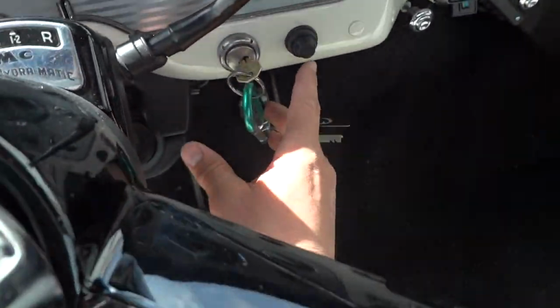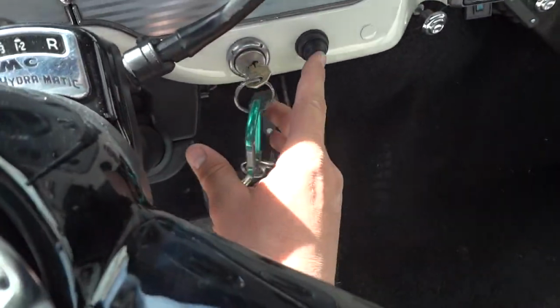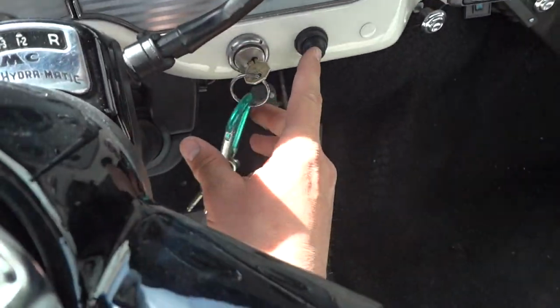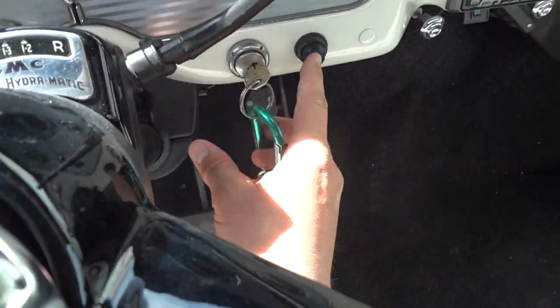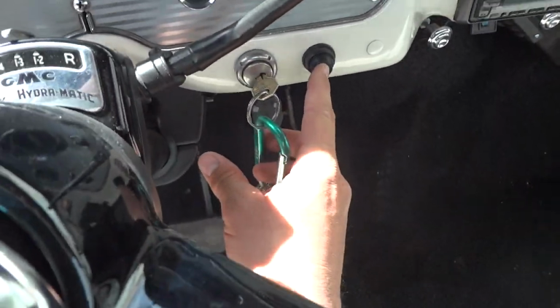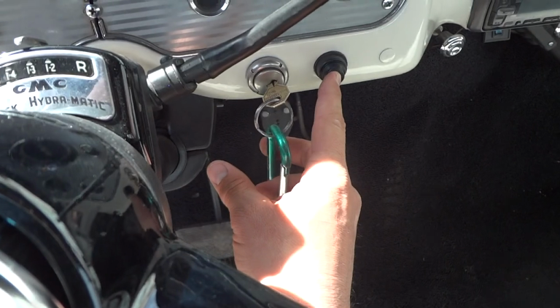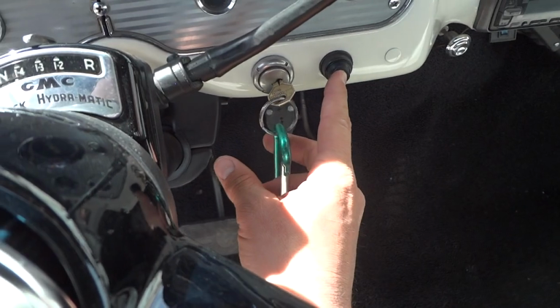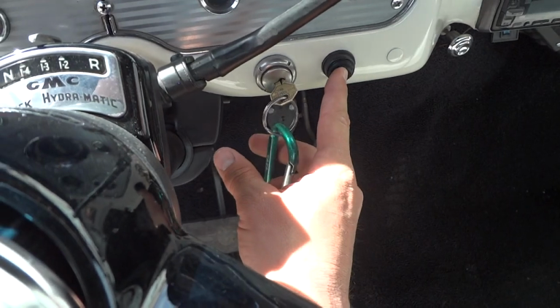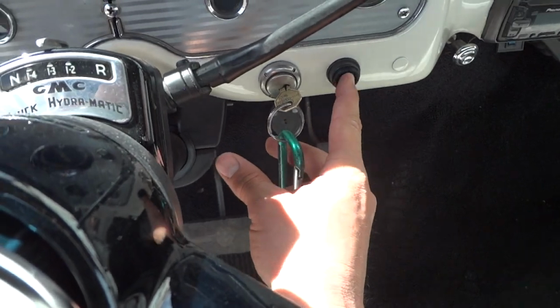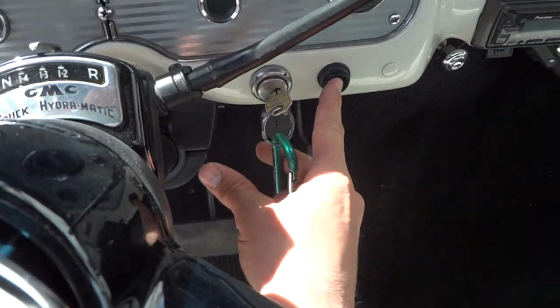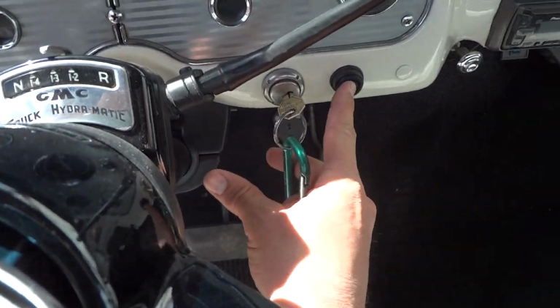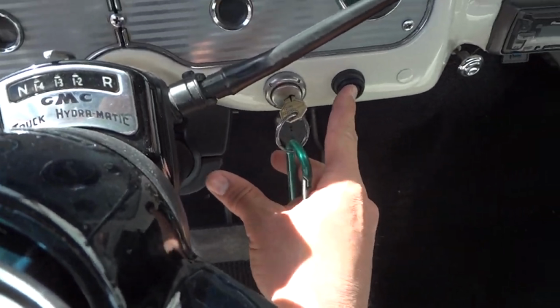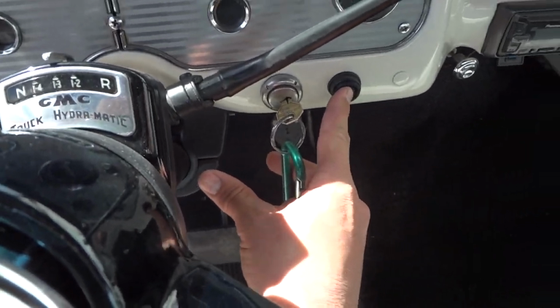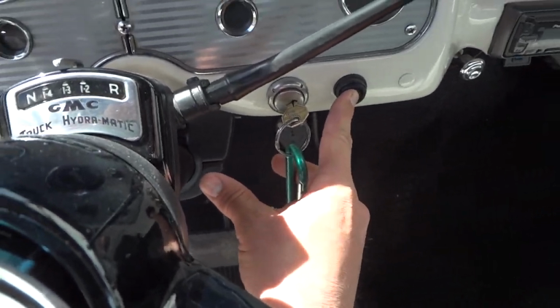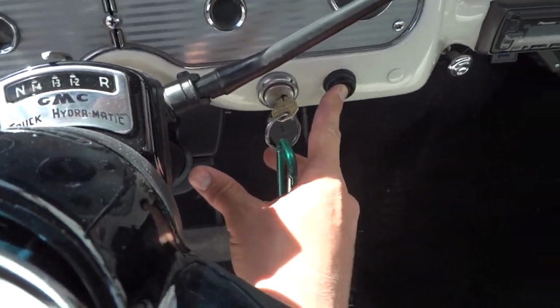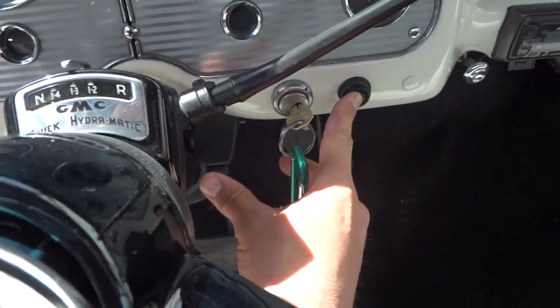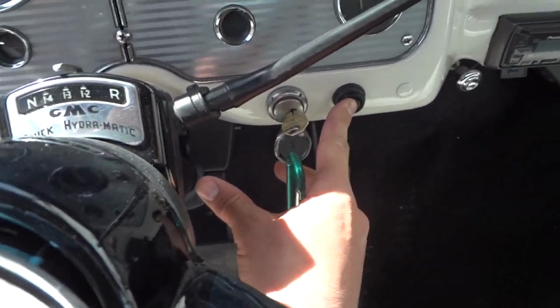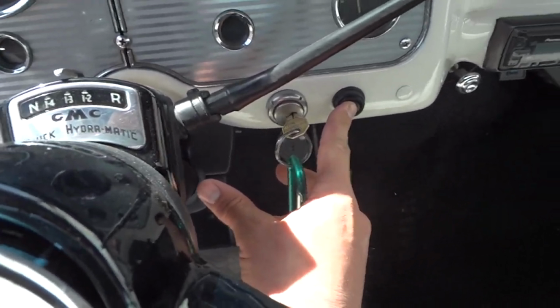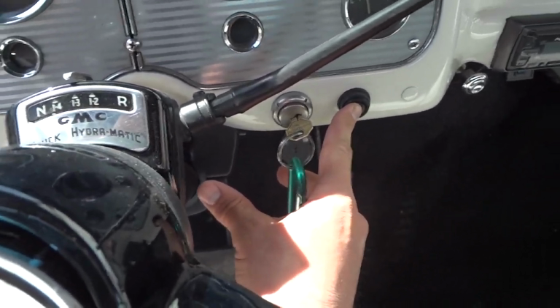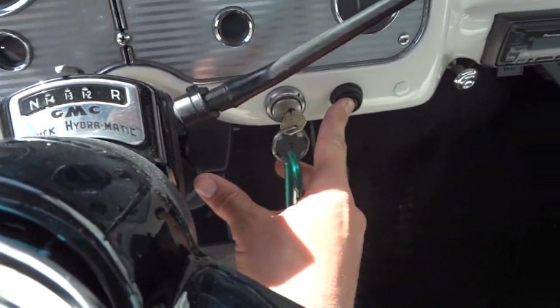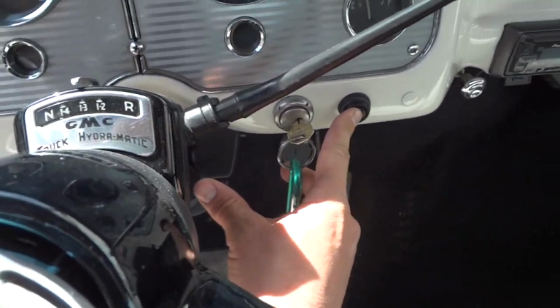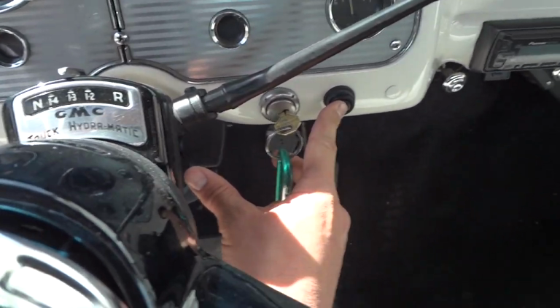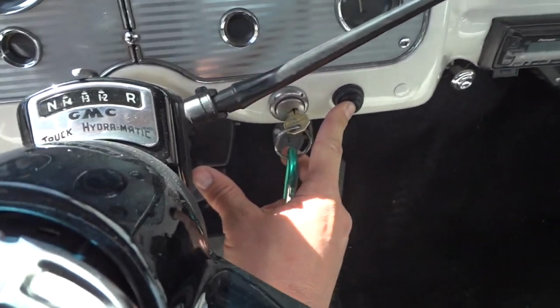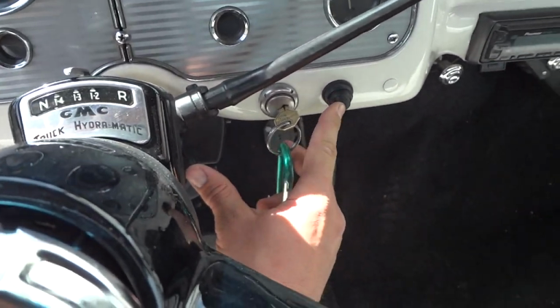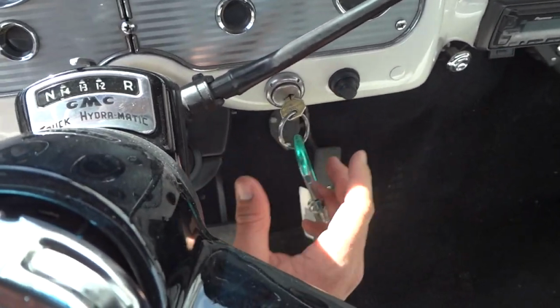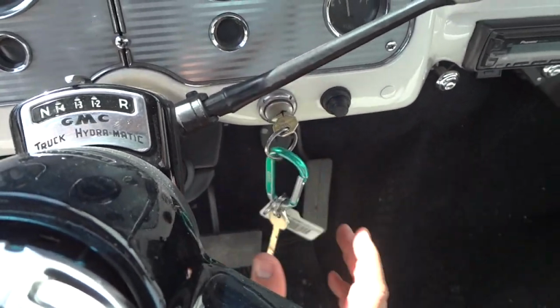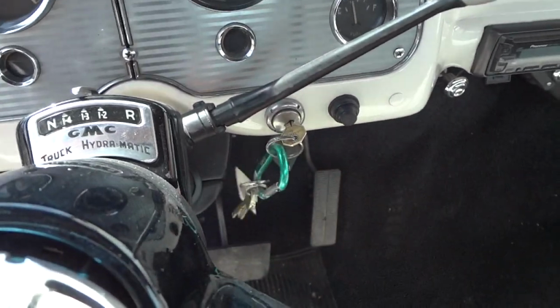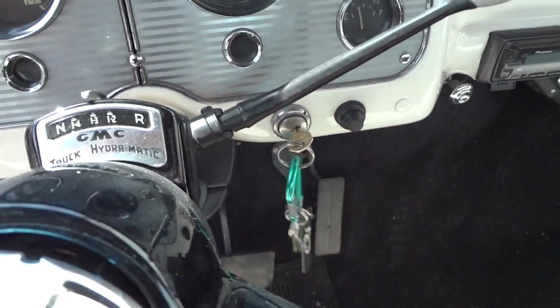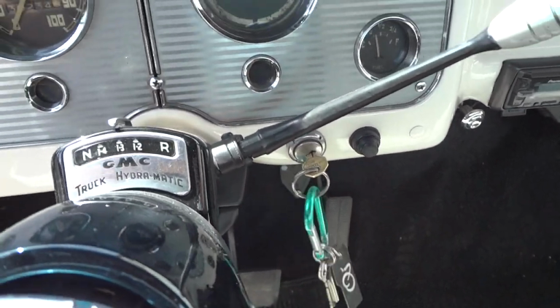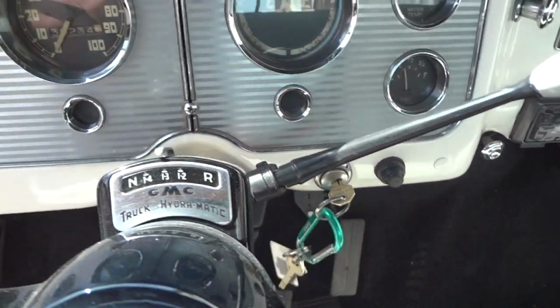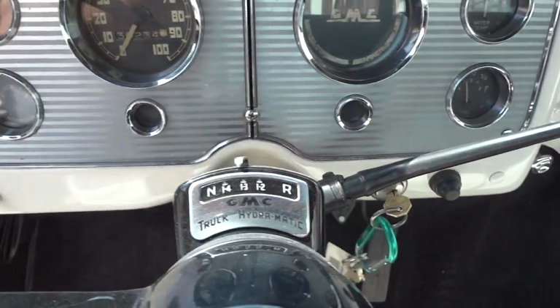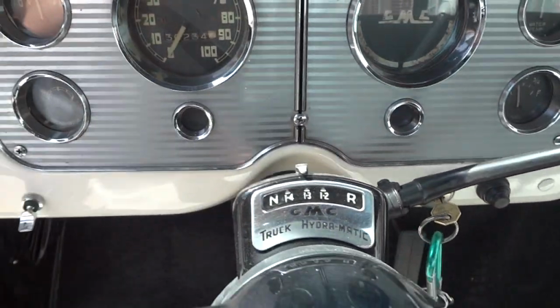Turn the key, hit the starter button — starts right up.